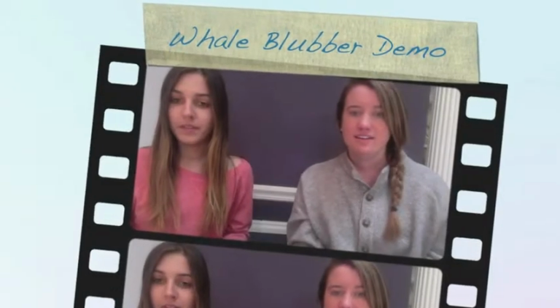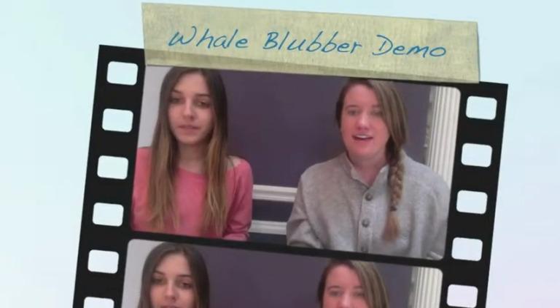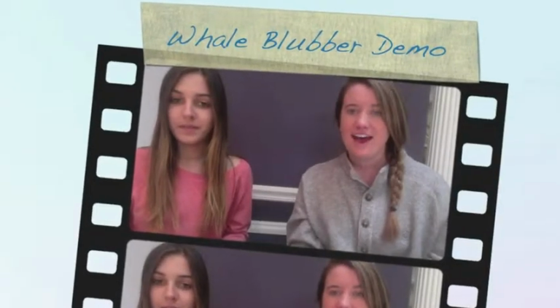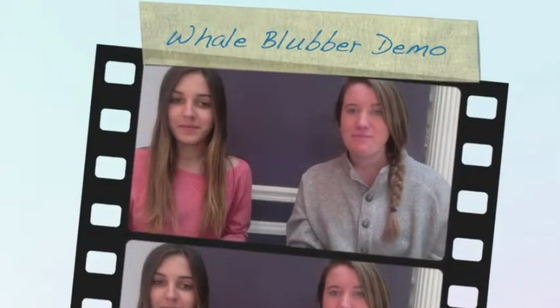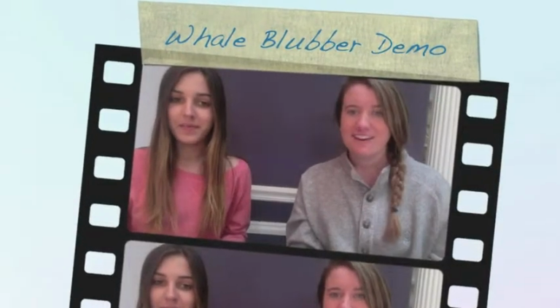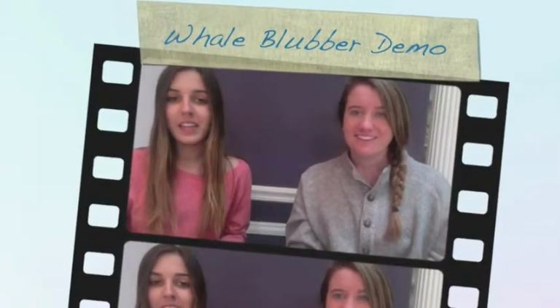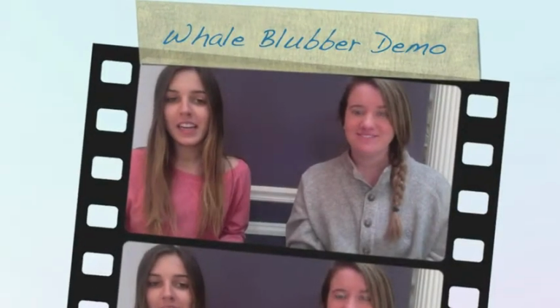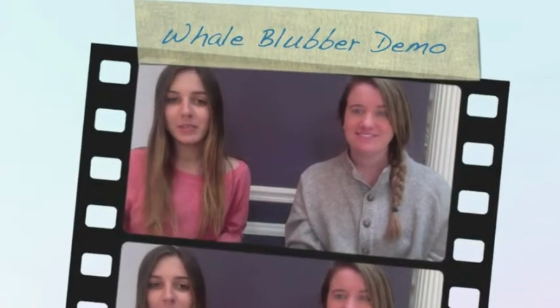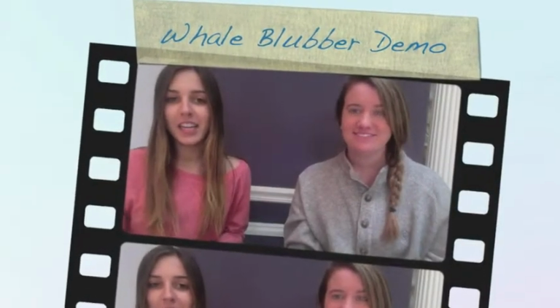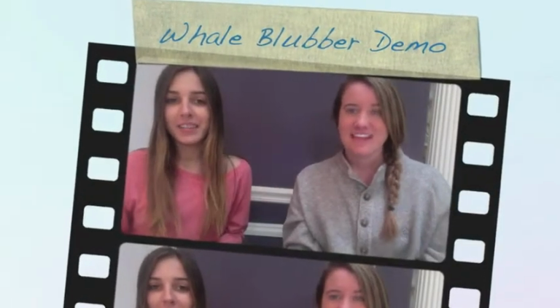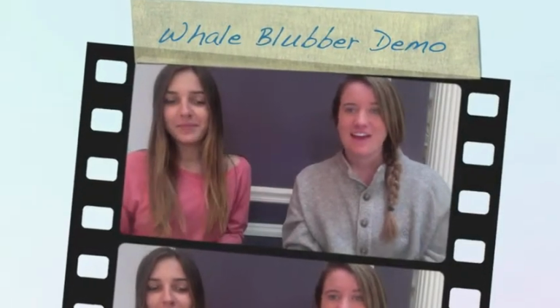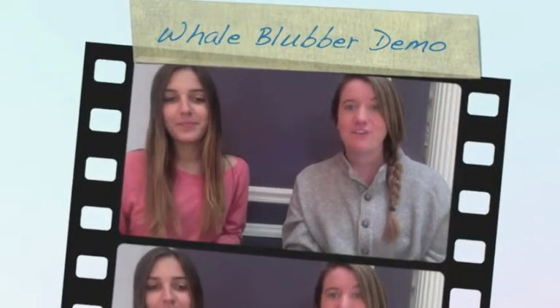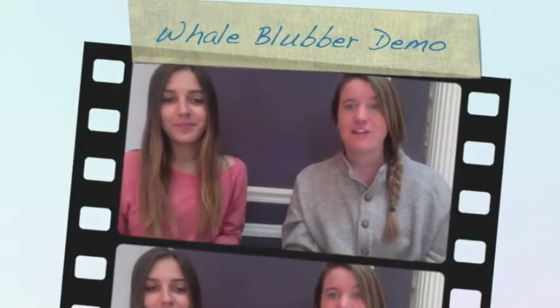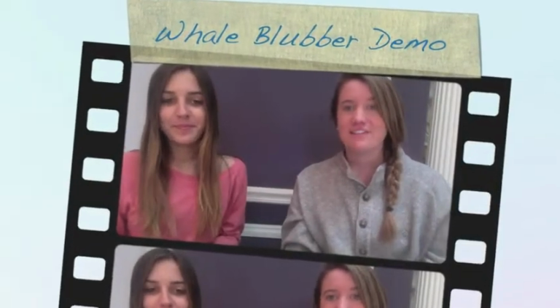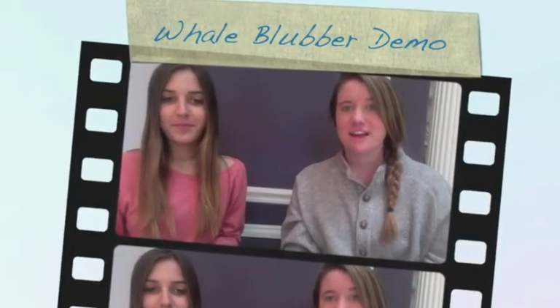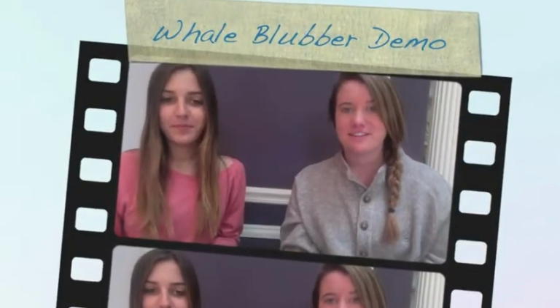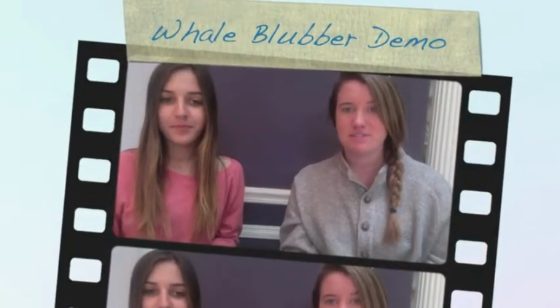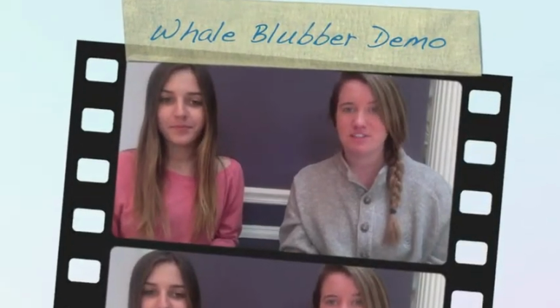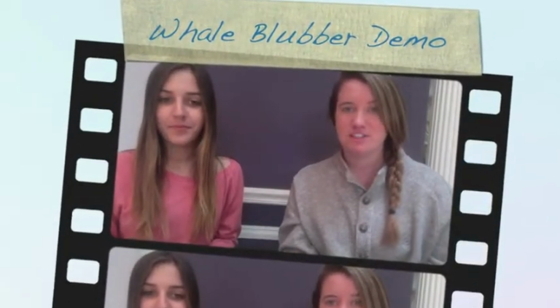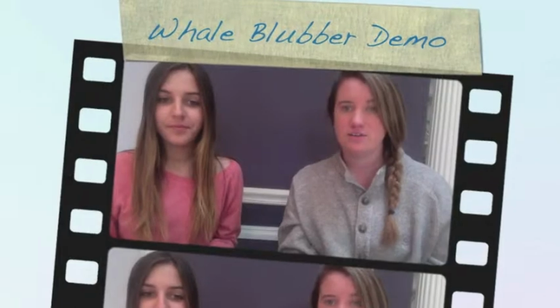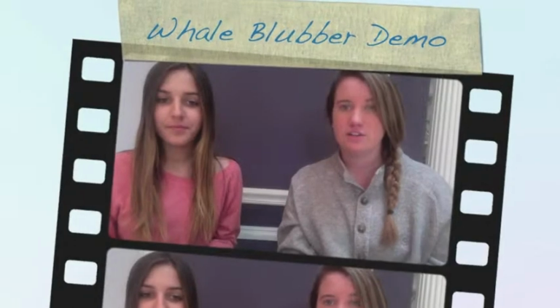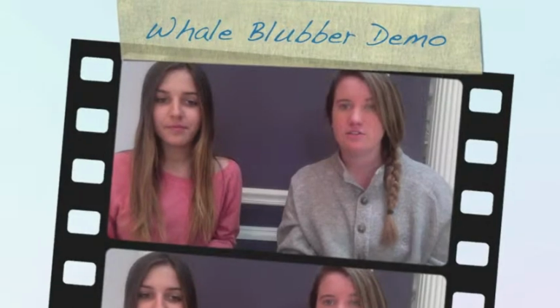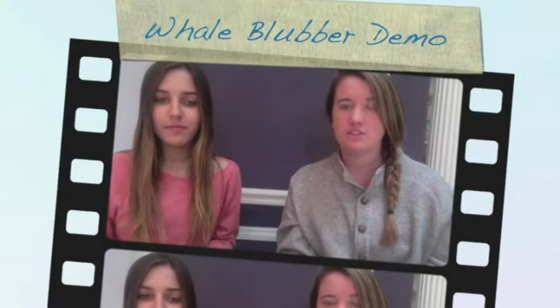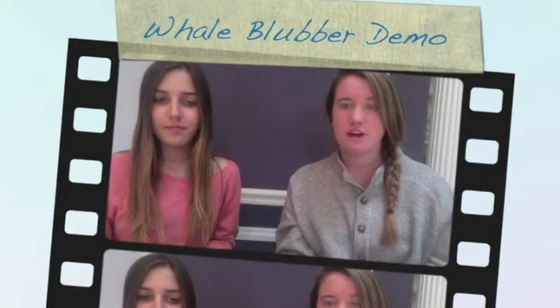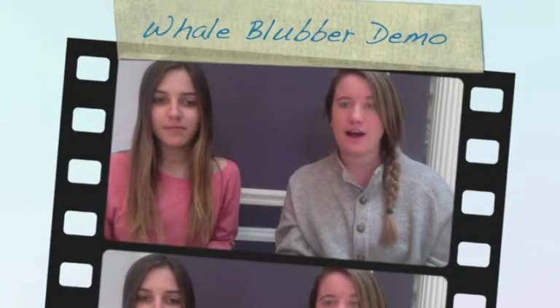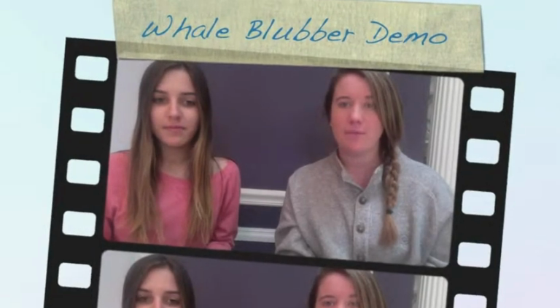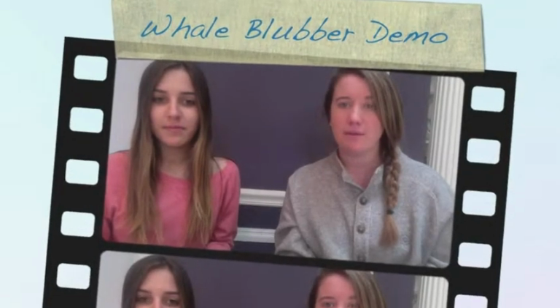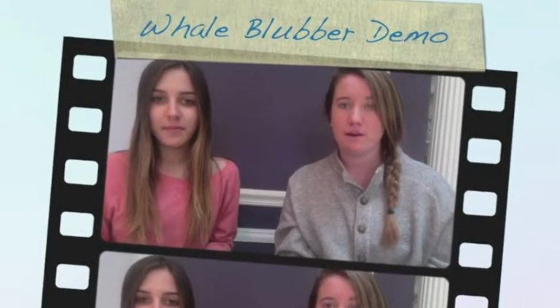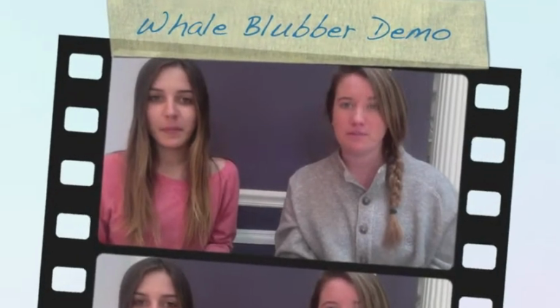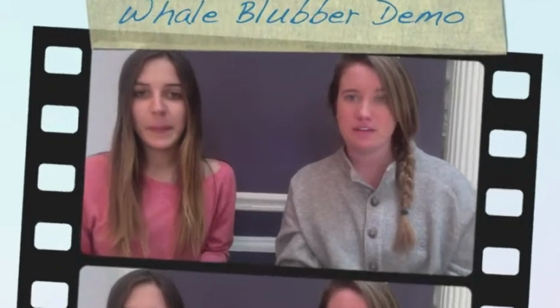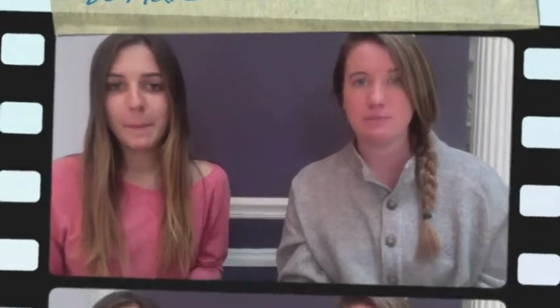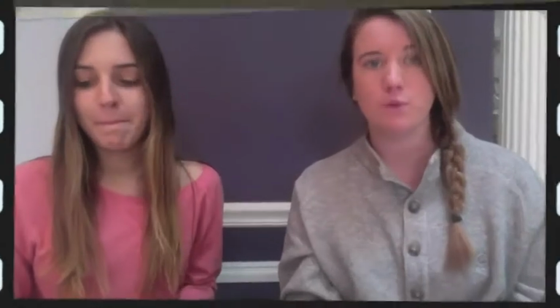Hi, I'm Becca, and I'm Shelly, and for our life science demonstration, we chose to show how whale blubber helps keep you warm.